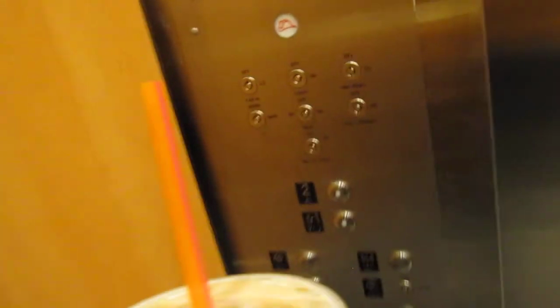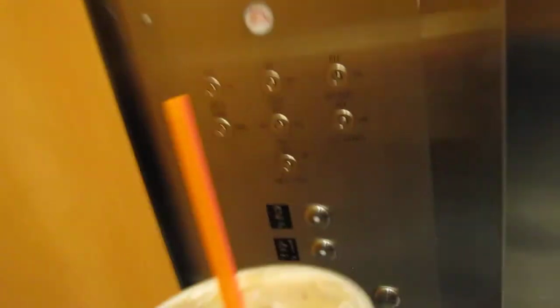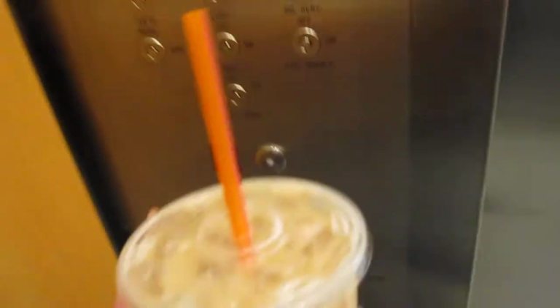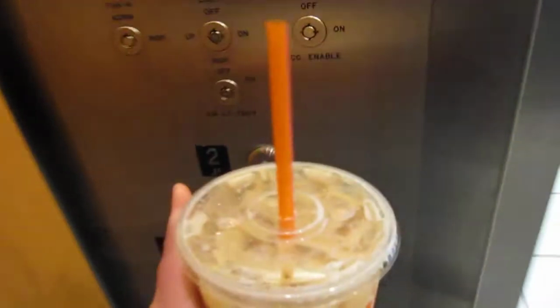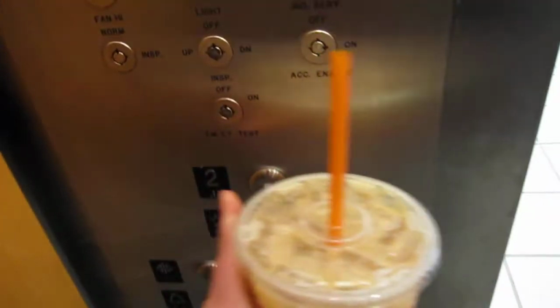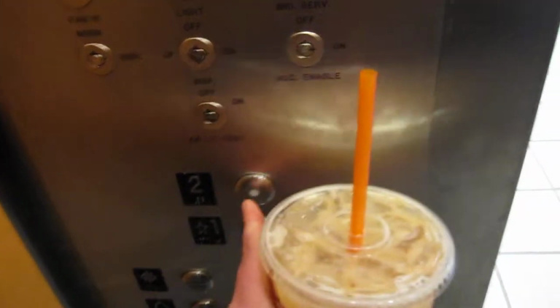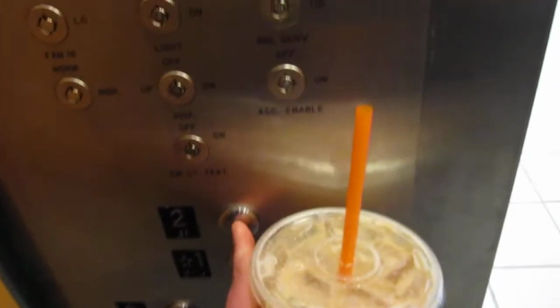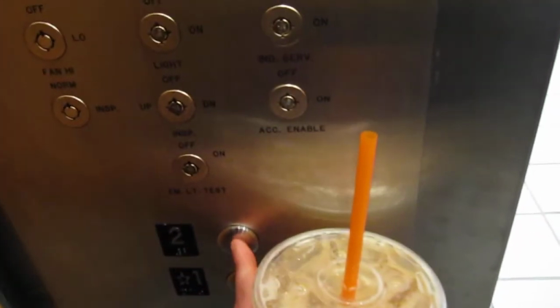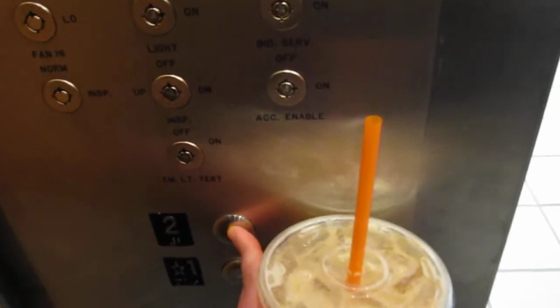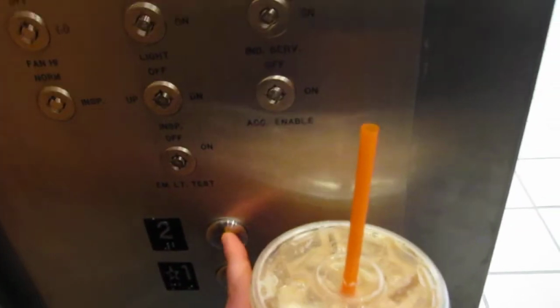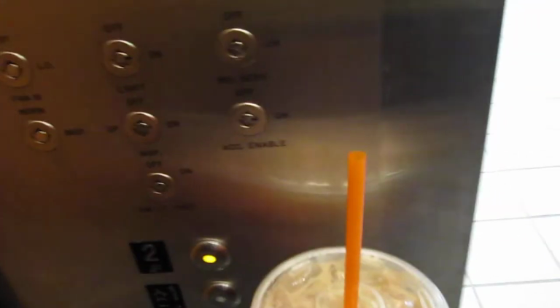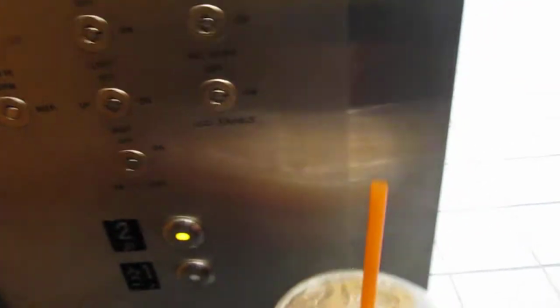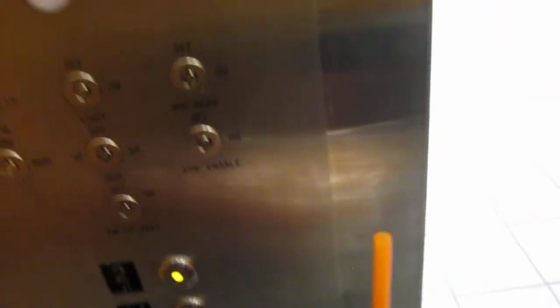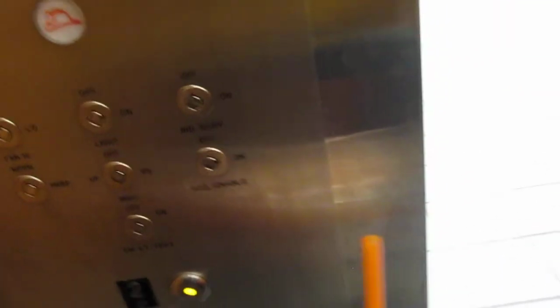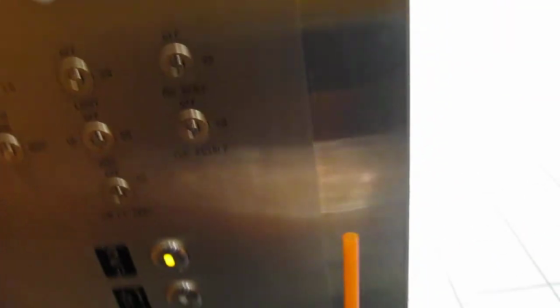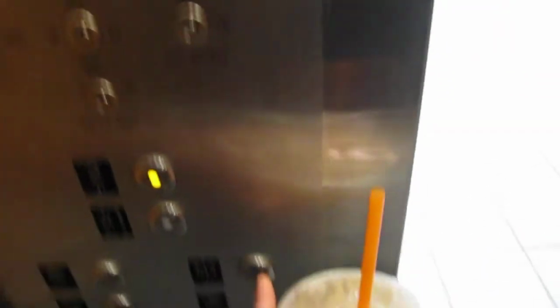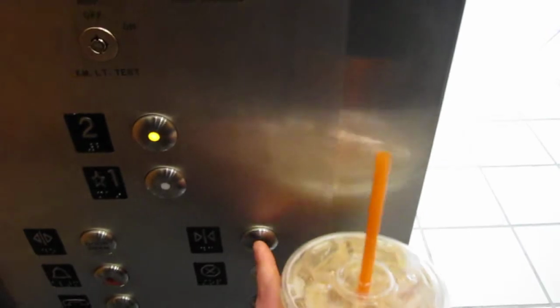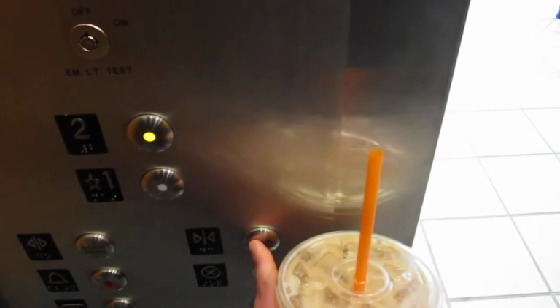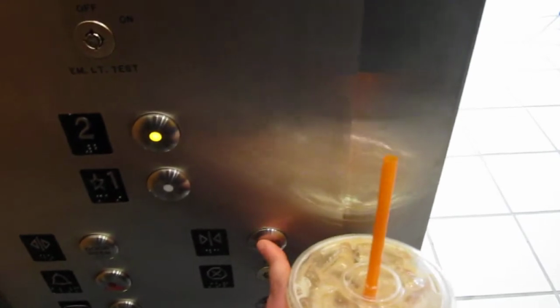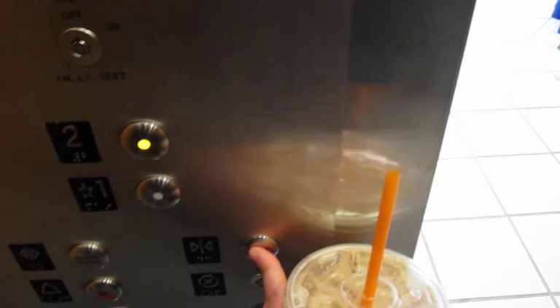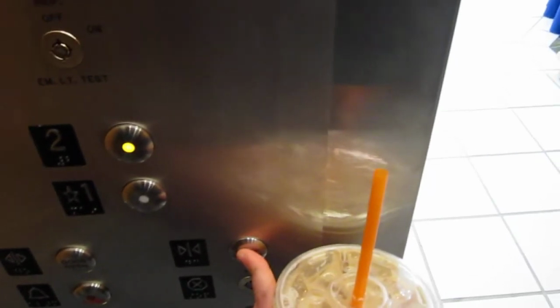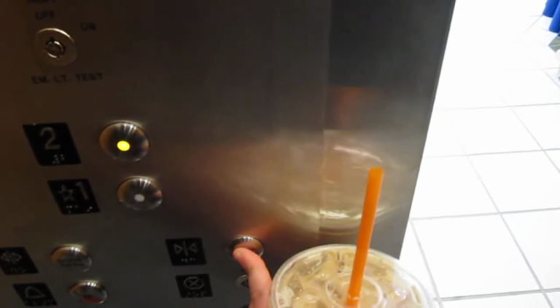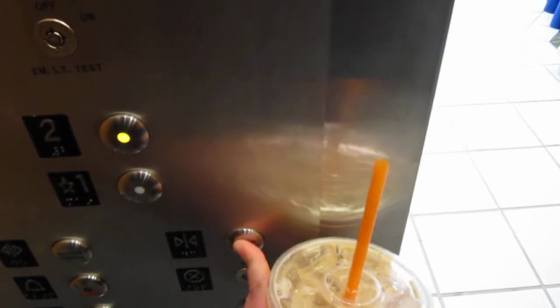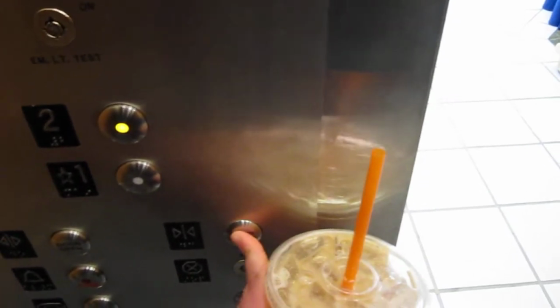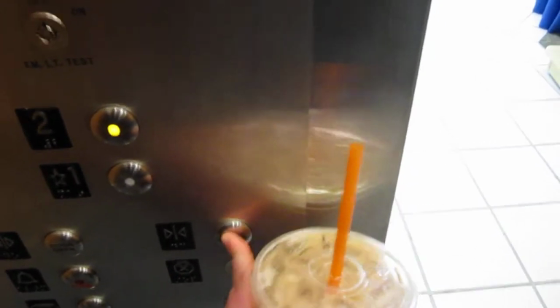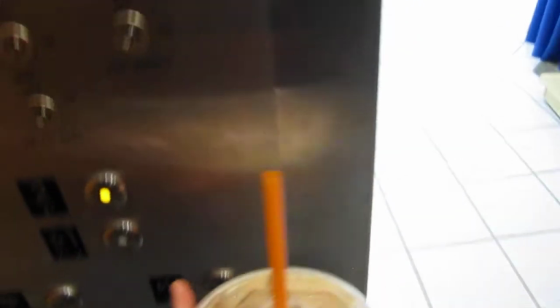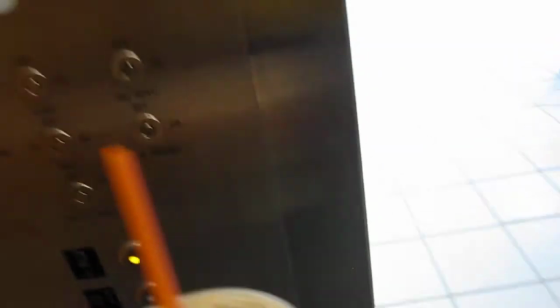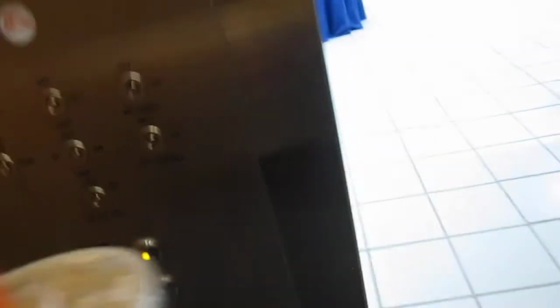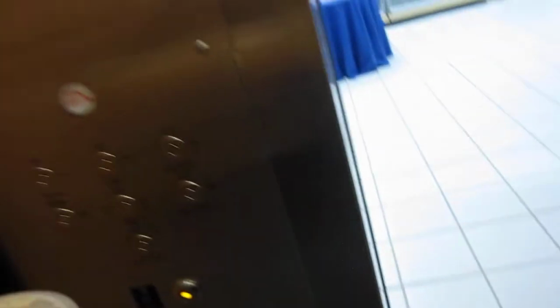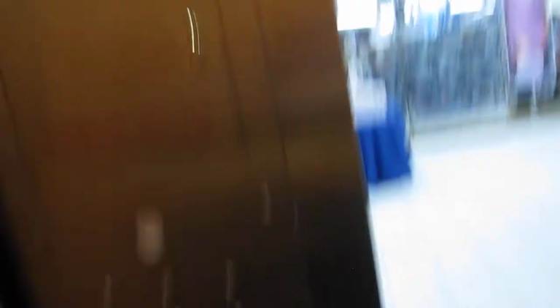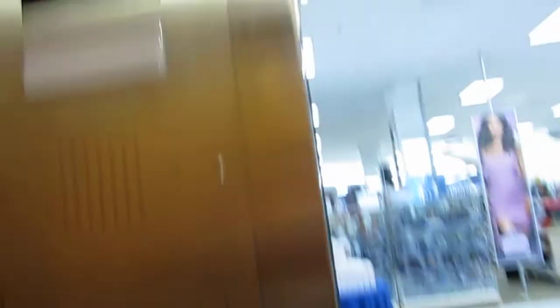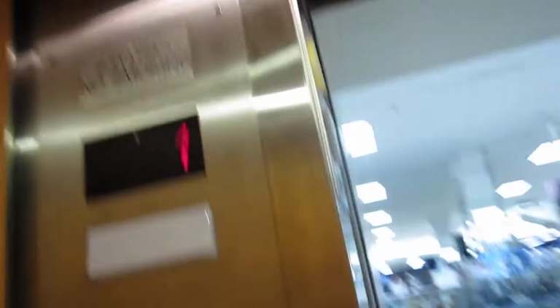Take it one more time. Door close button does not work.